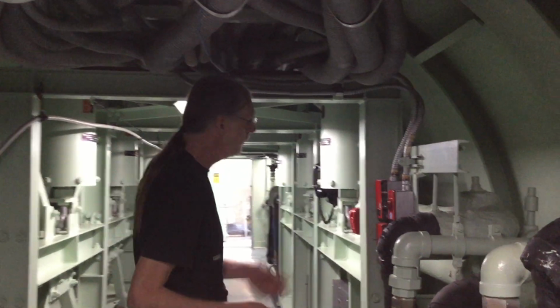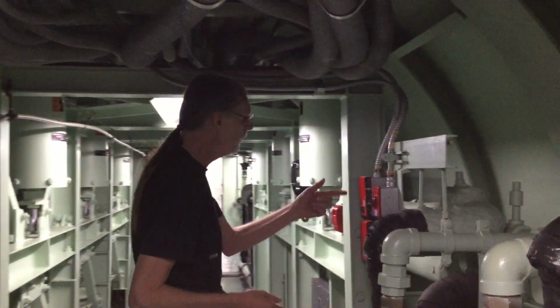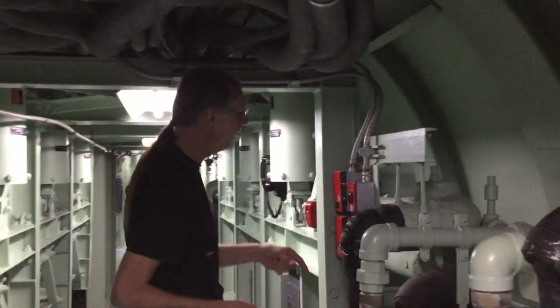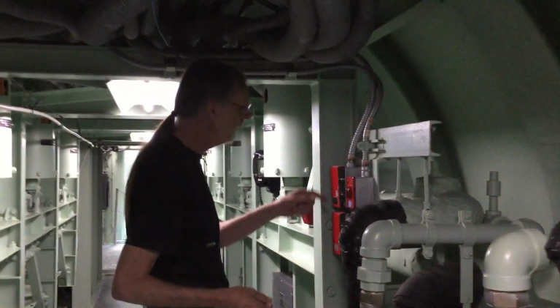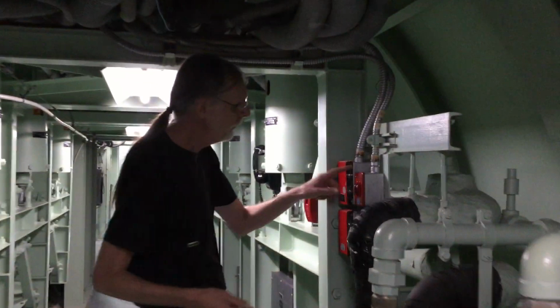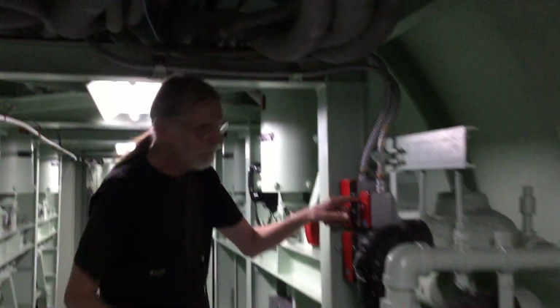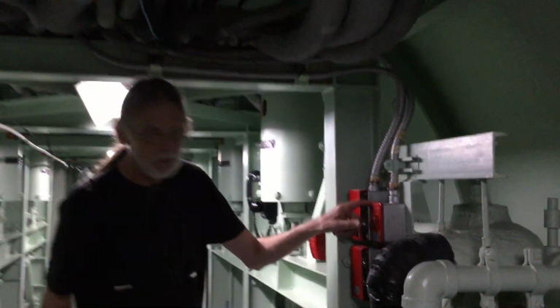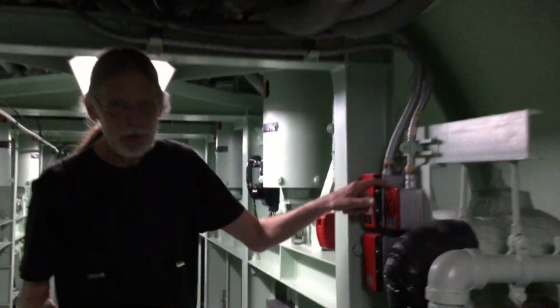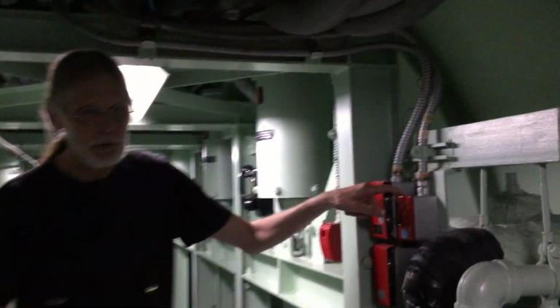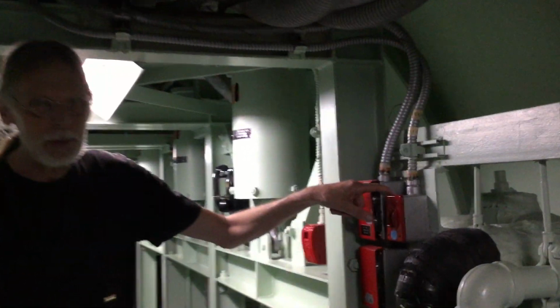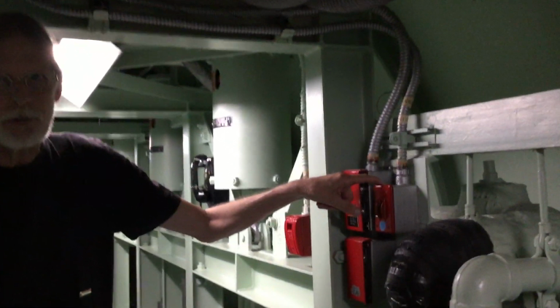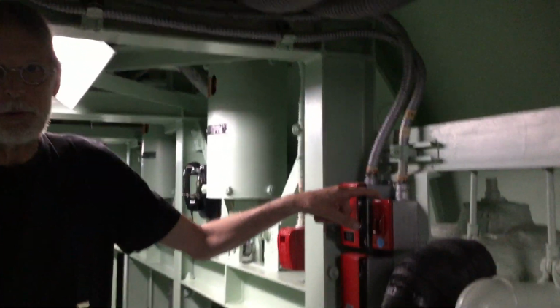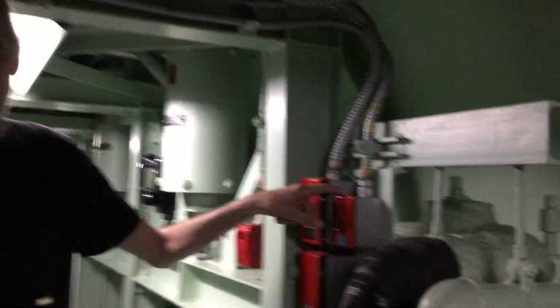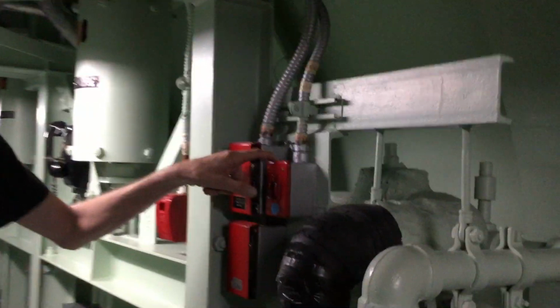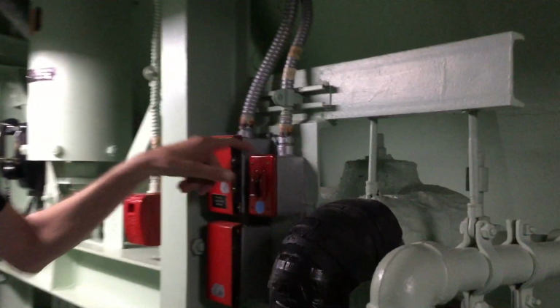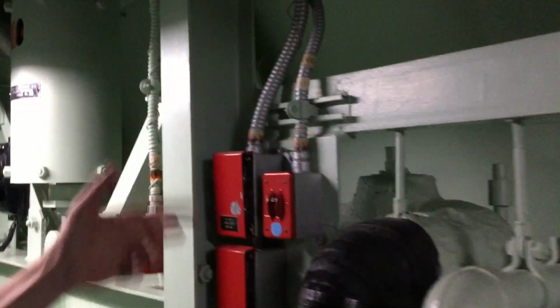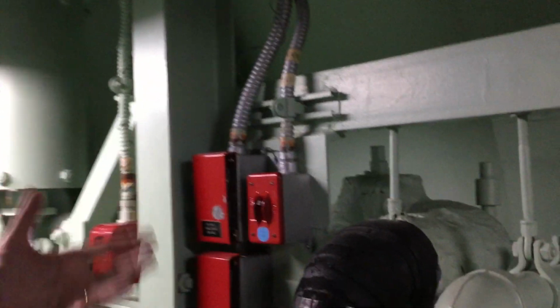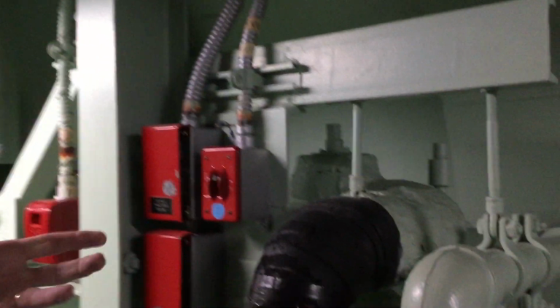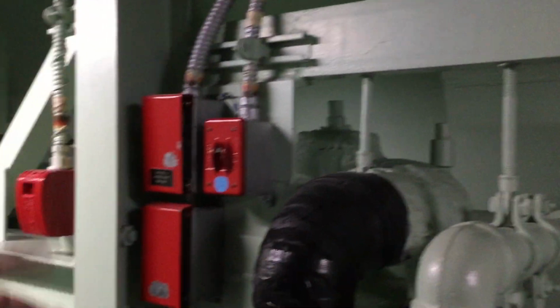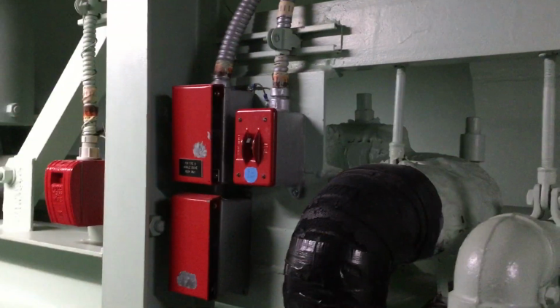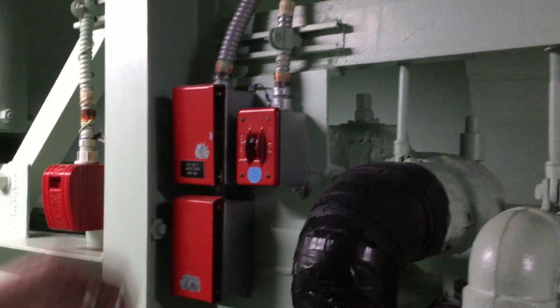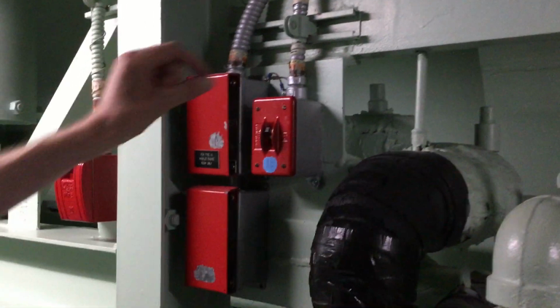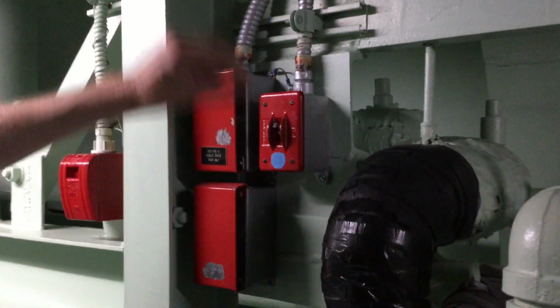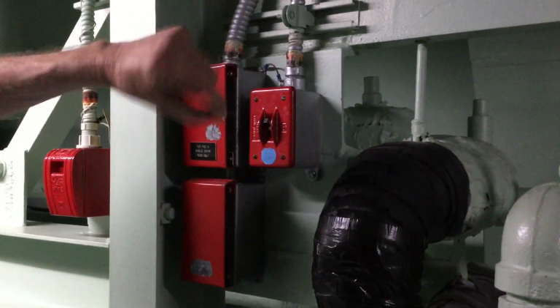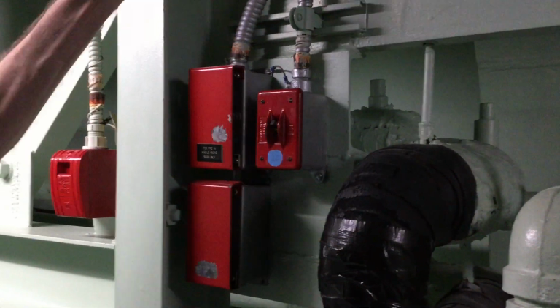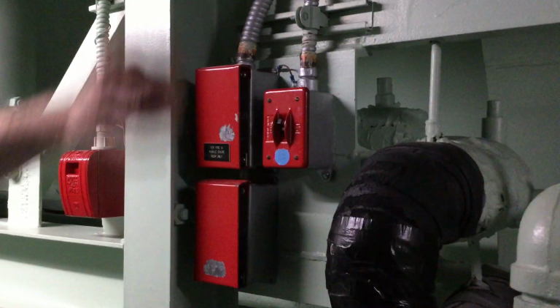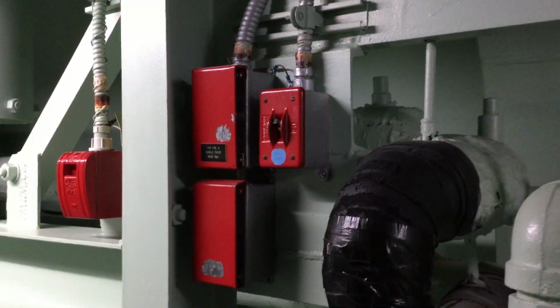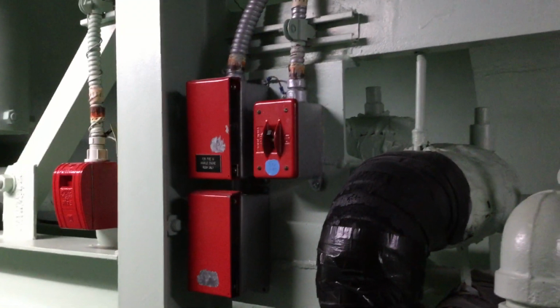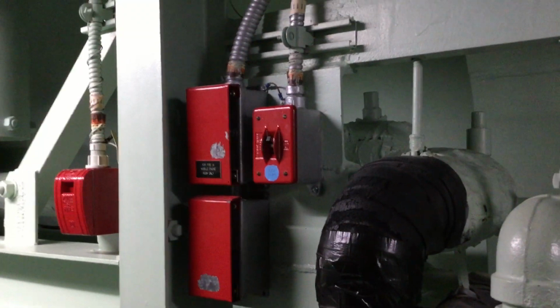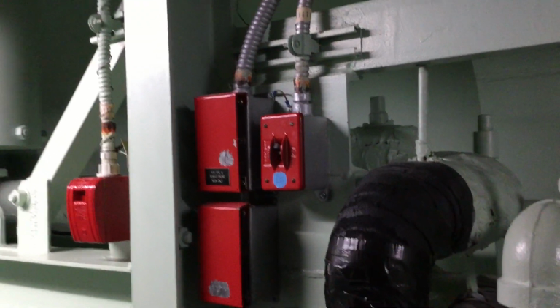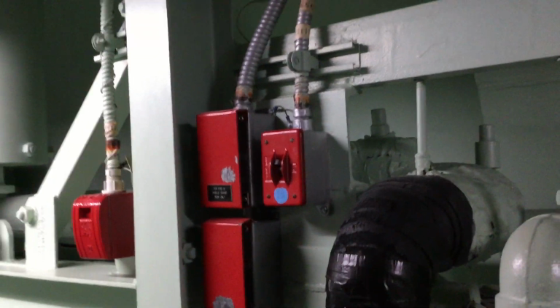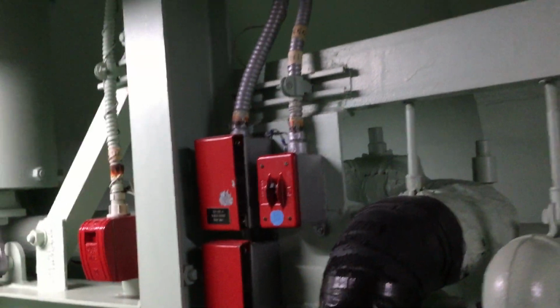Starting right here, this is a very important switch. This big red switch is the light switch for the silo, so this just makes the lights in the launch duct go on and off.